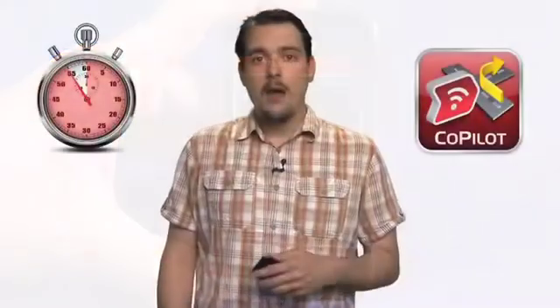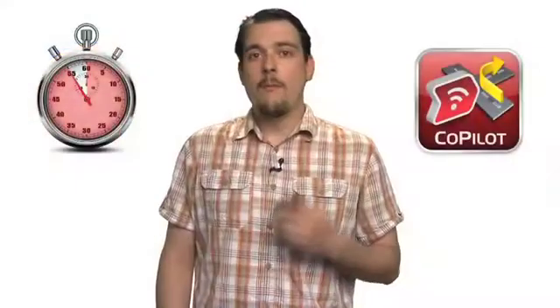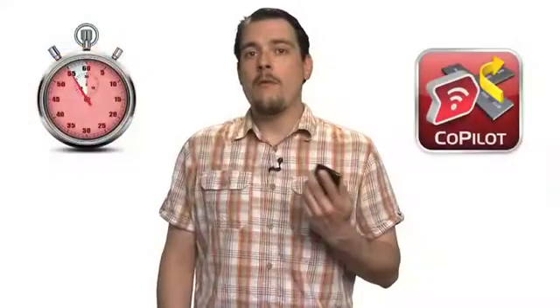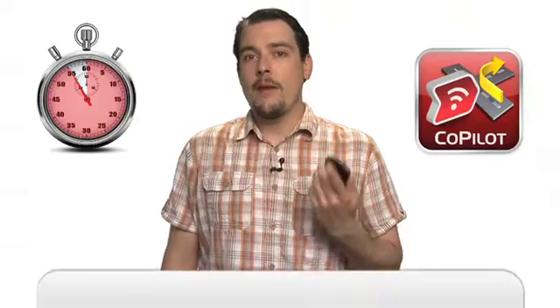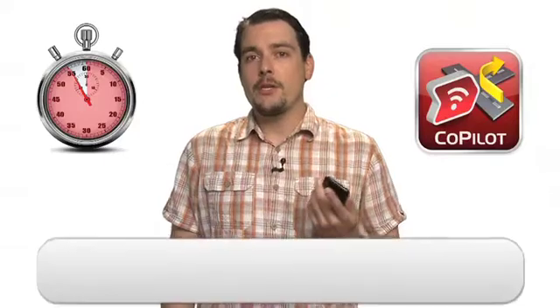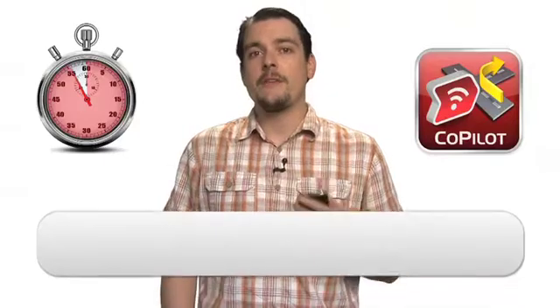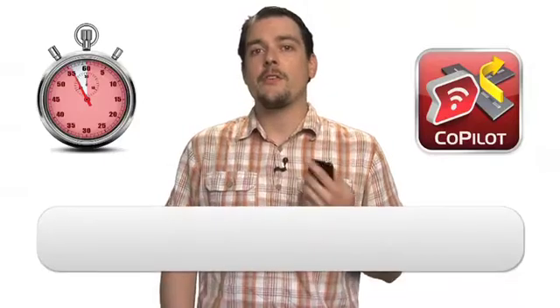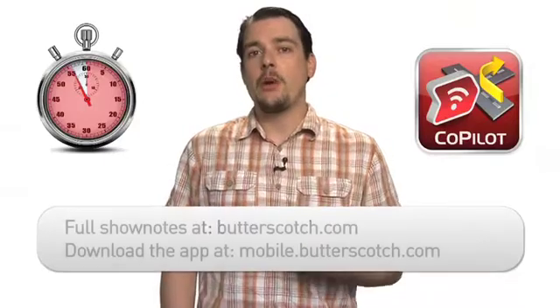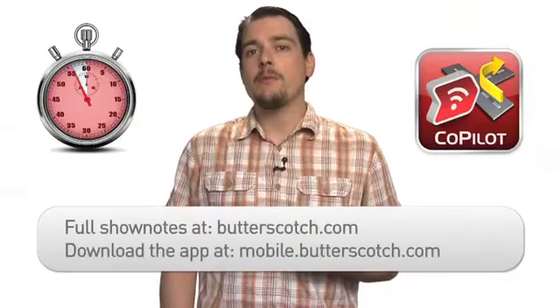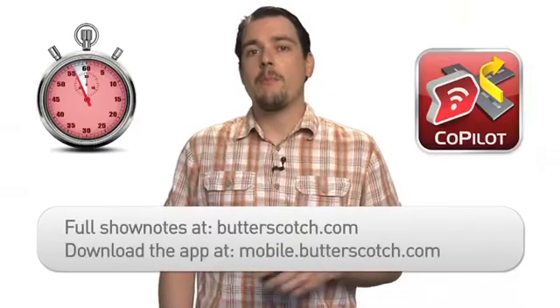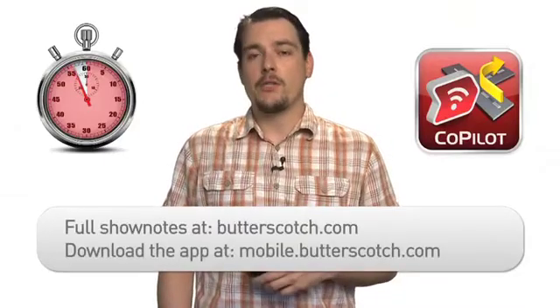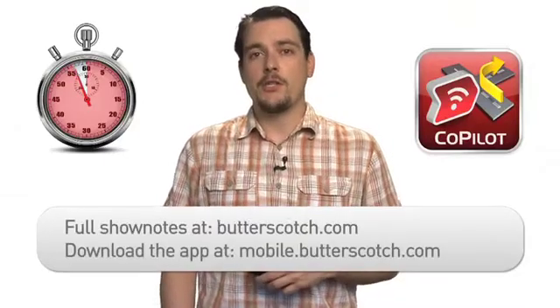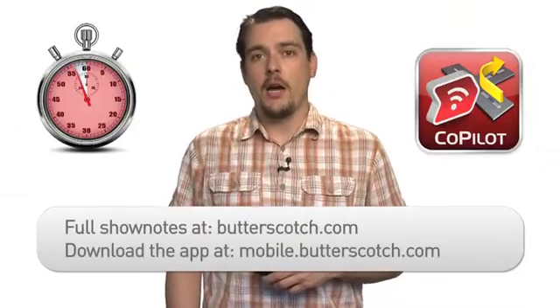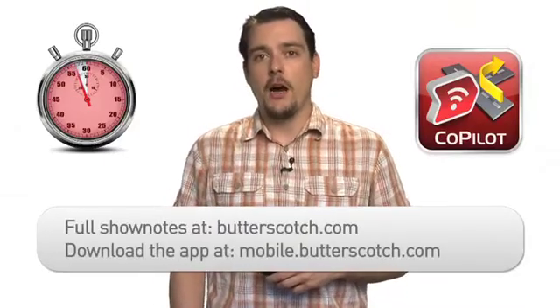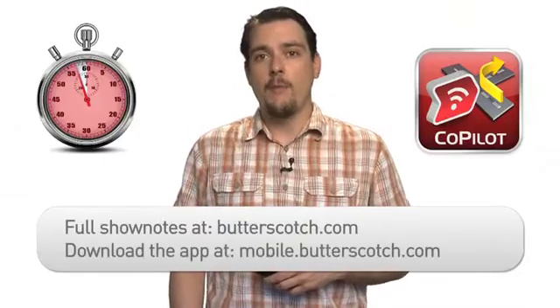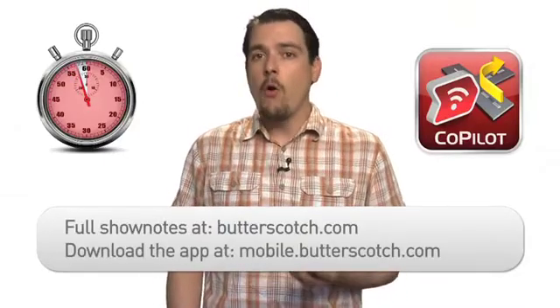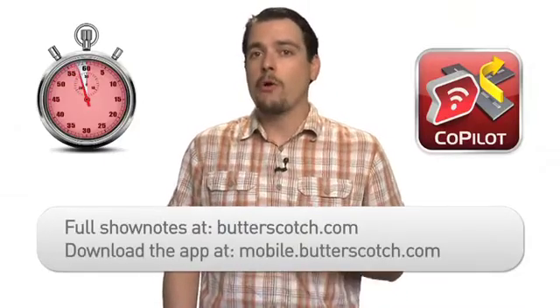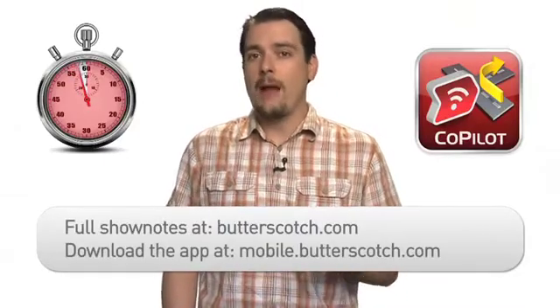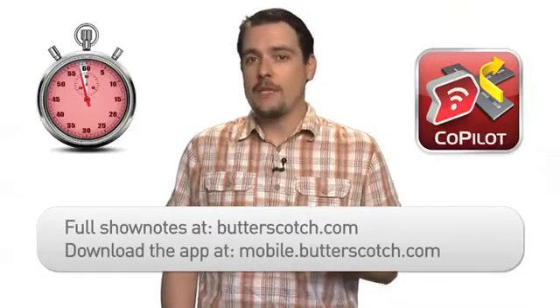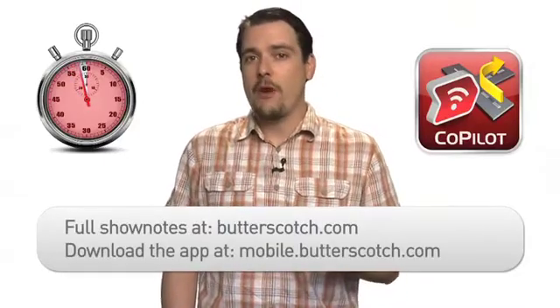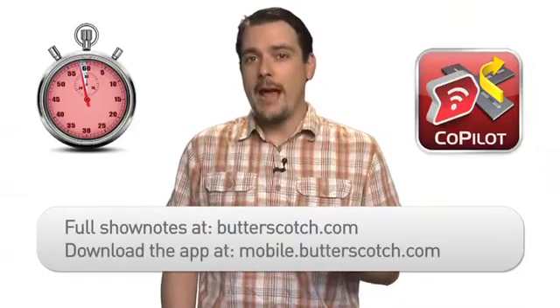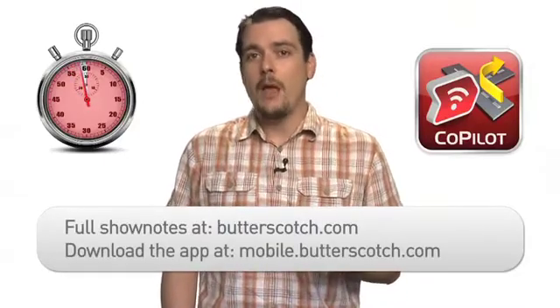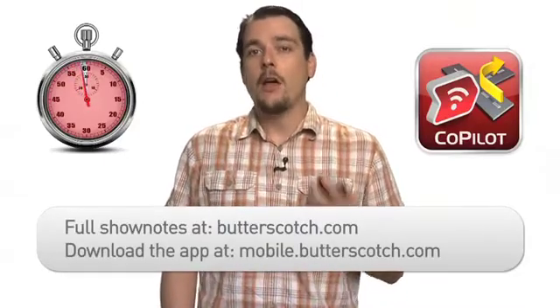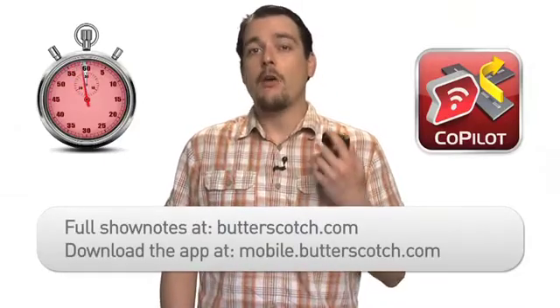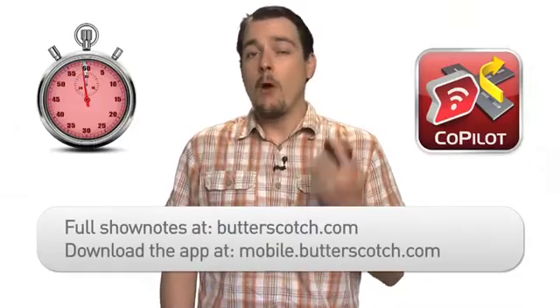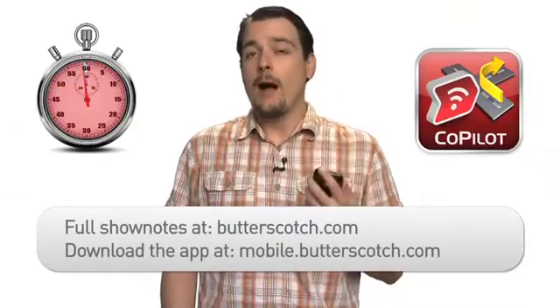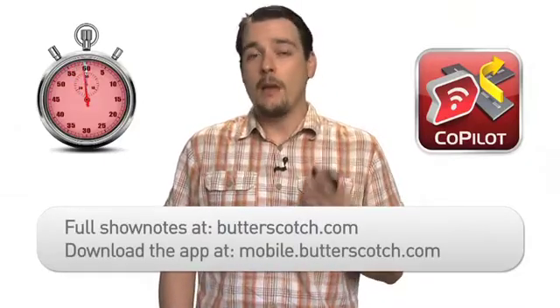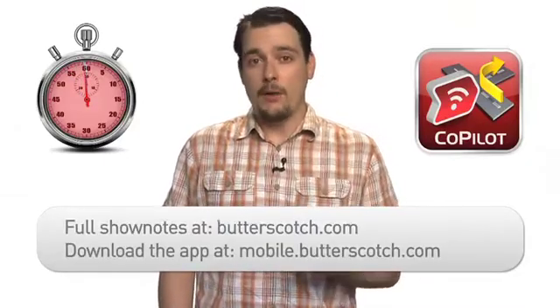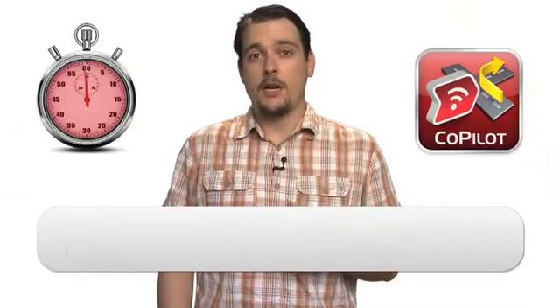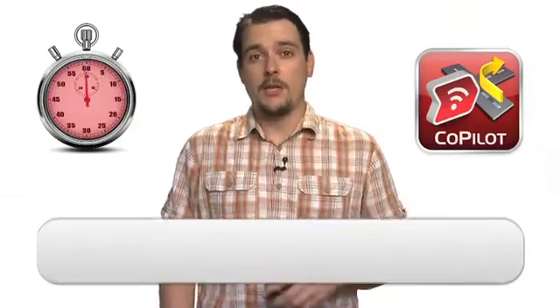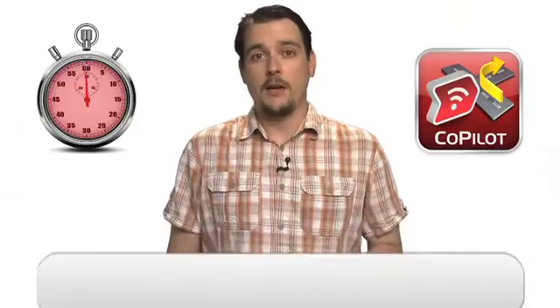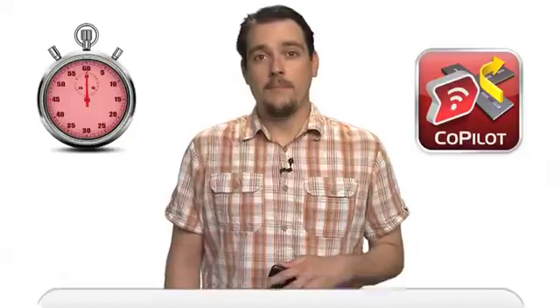For more information, visit the show notes on Butterscotch.com. Or, to grab this great app, go to mobile.butterscotch.com.